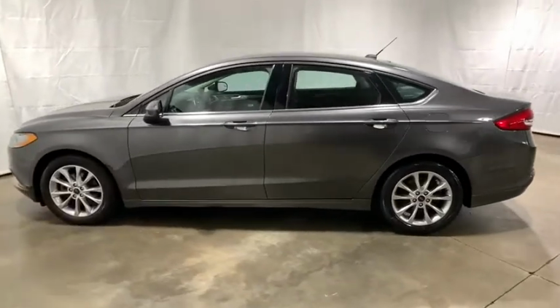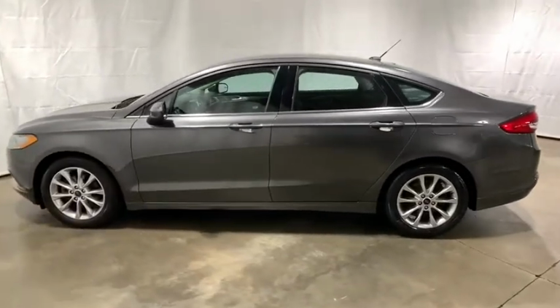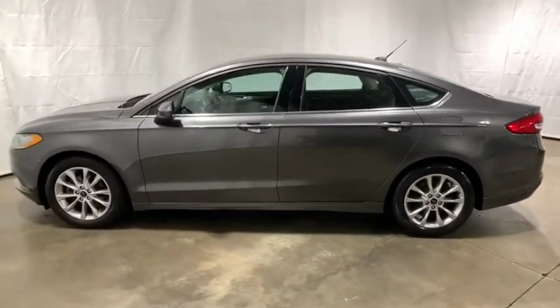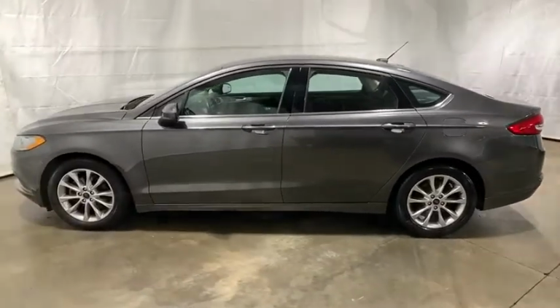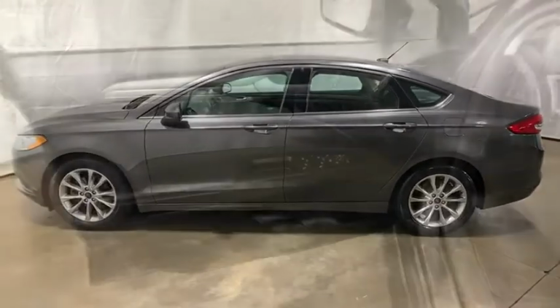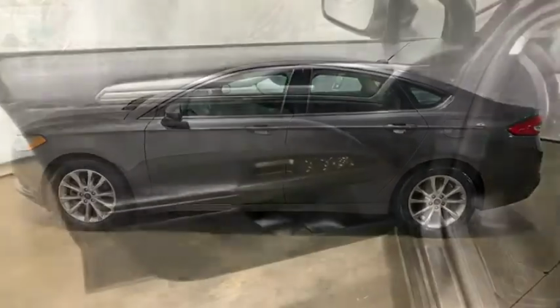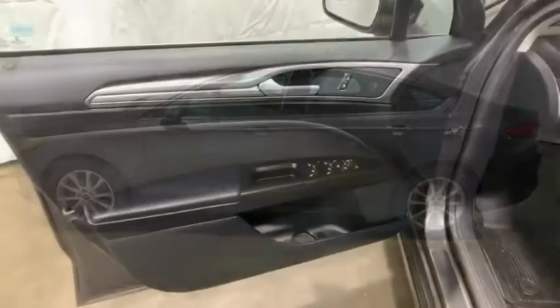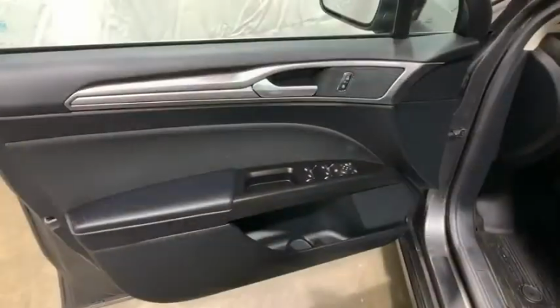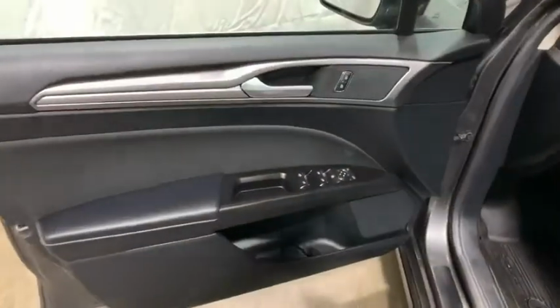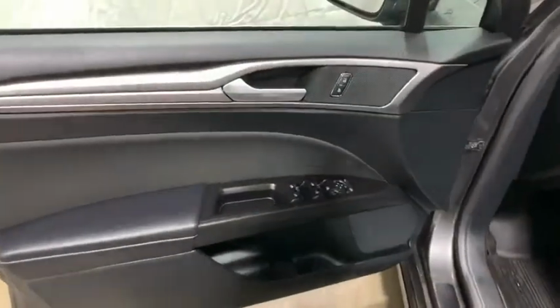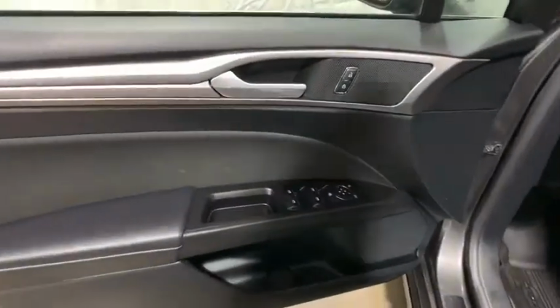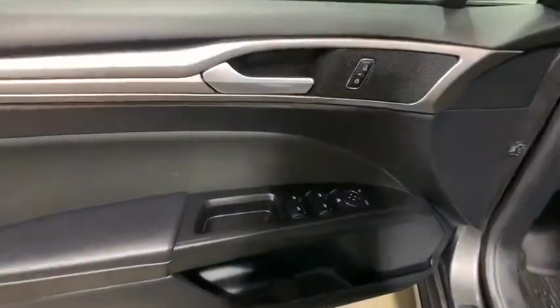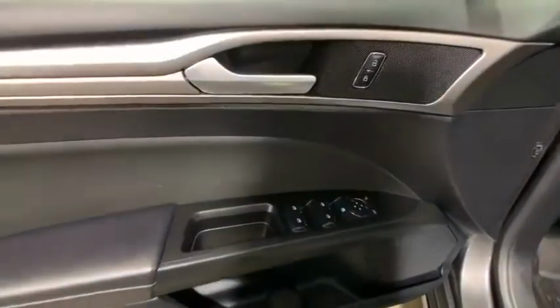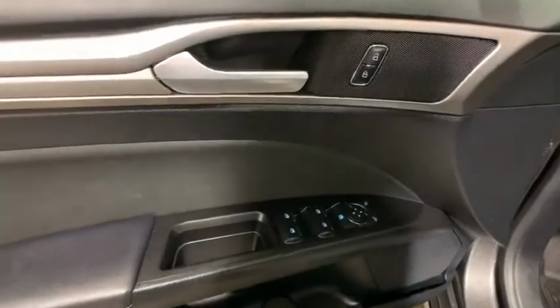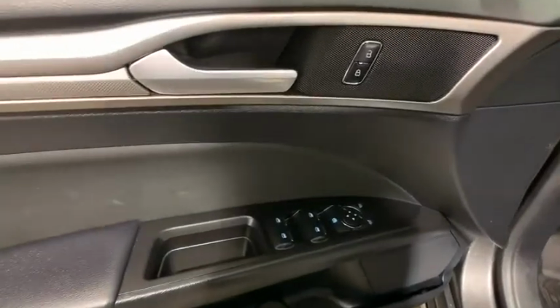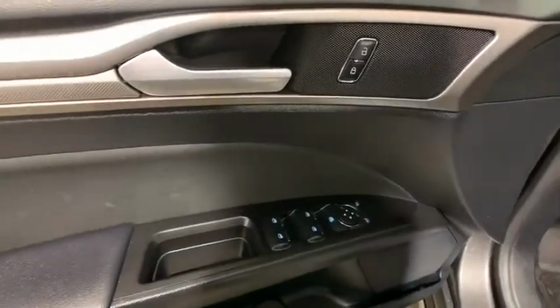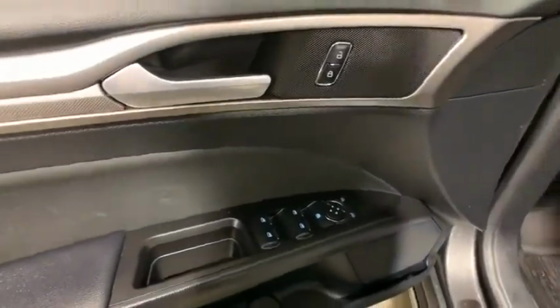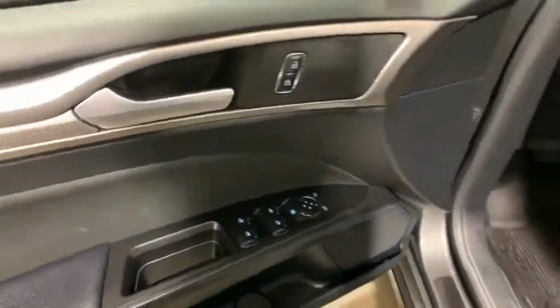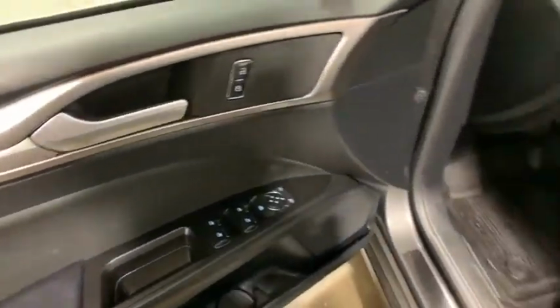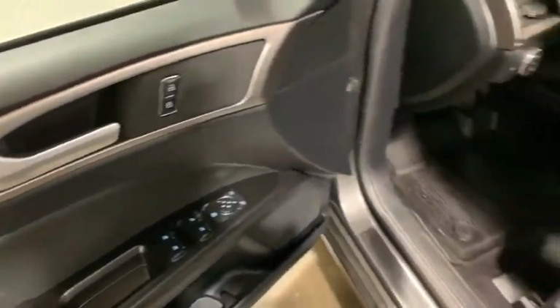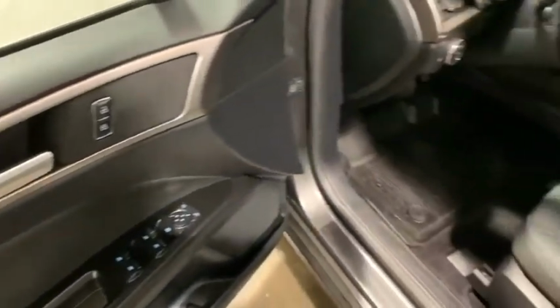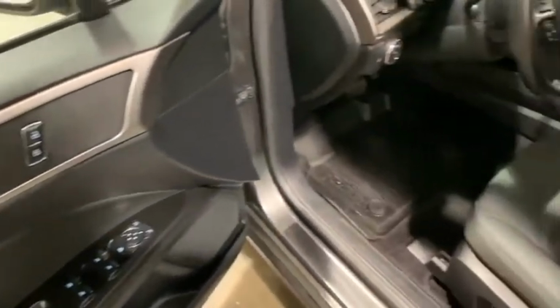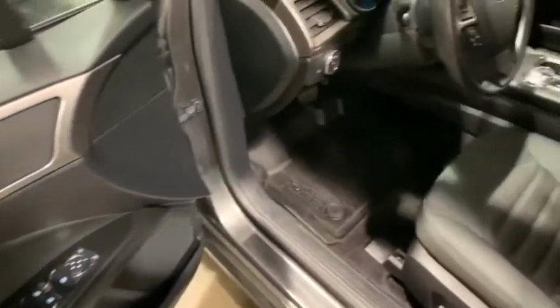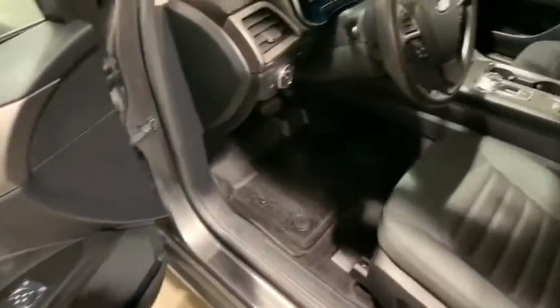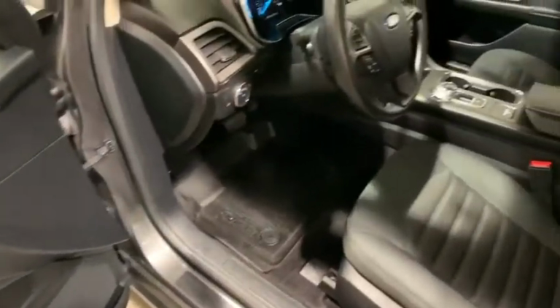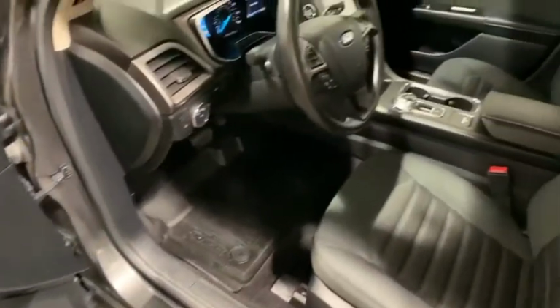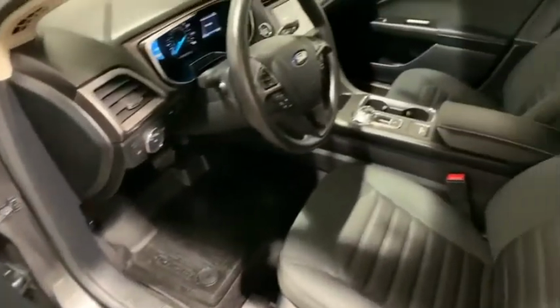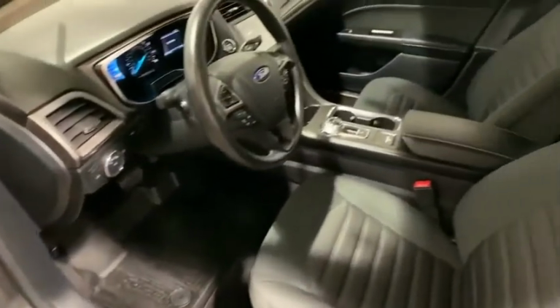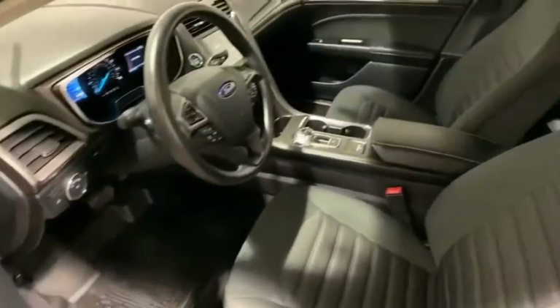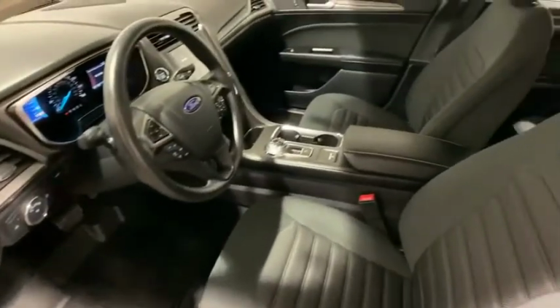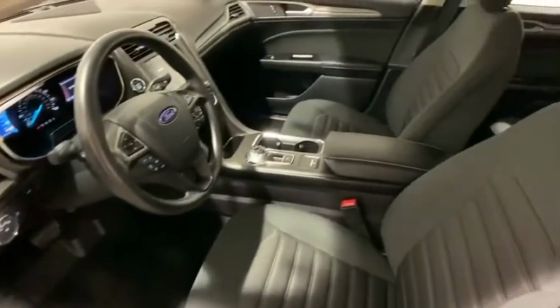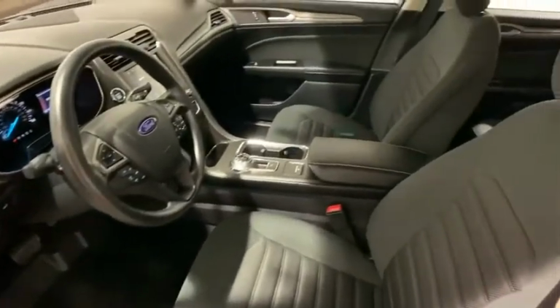Brake assist, remote keyless entry, panic alarm, overhead console, tachometer, driver vanity mirror, front reading lamp.